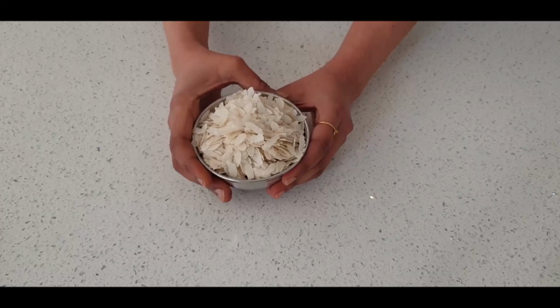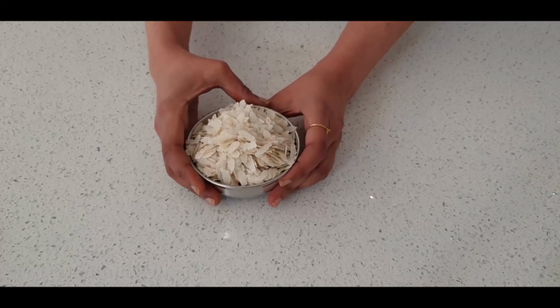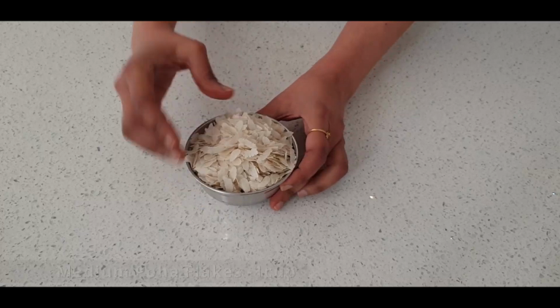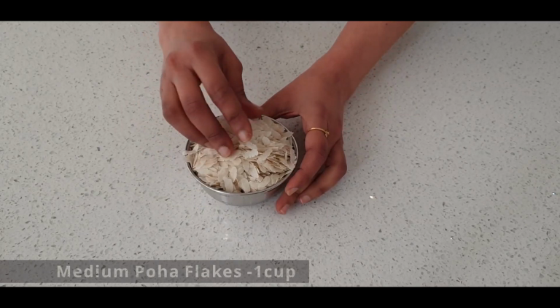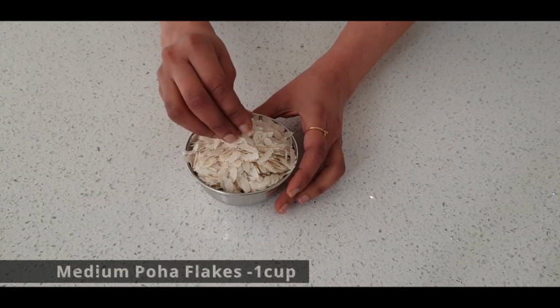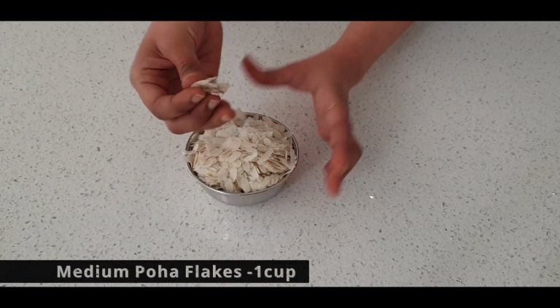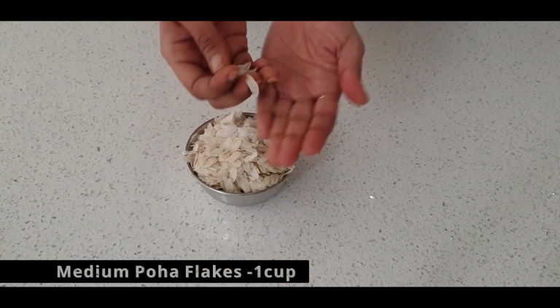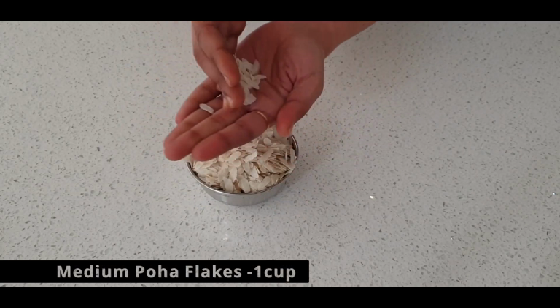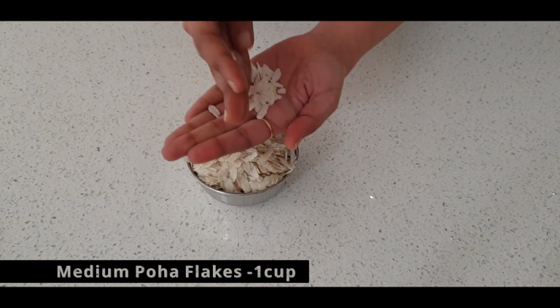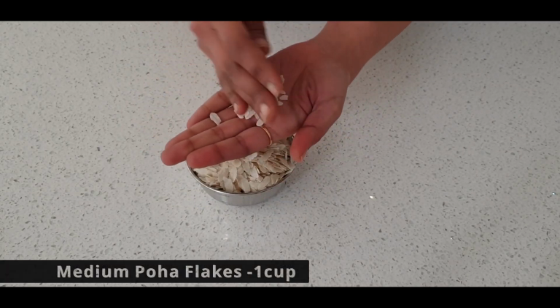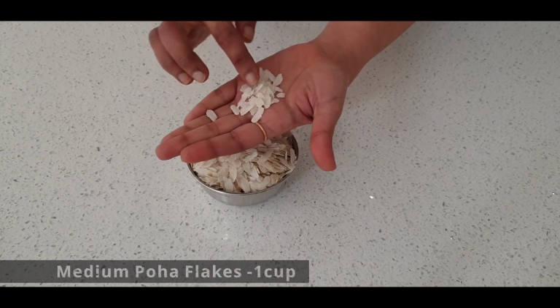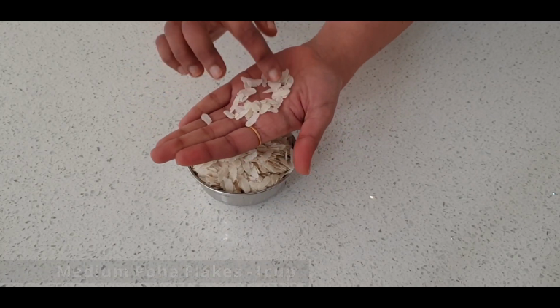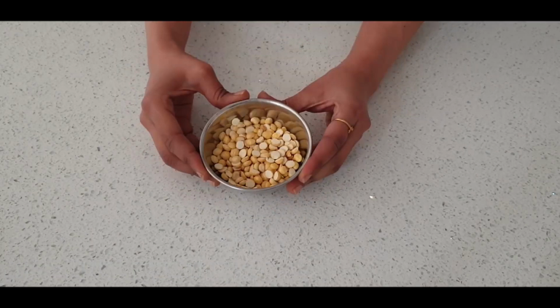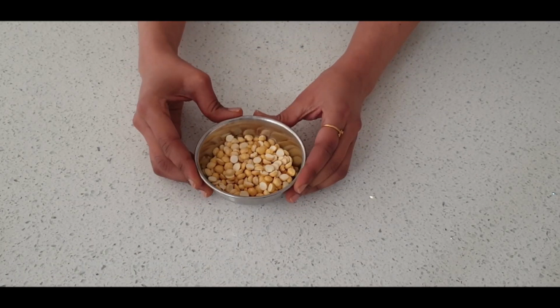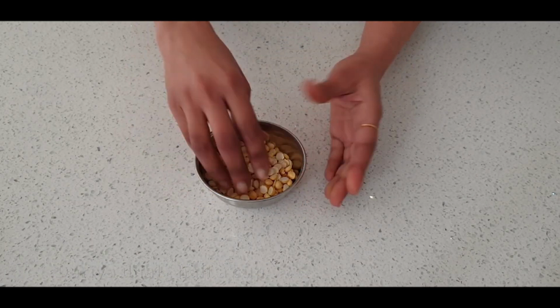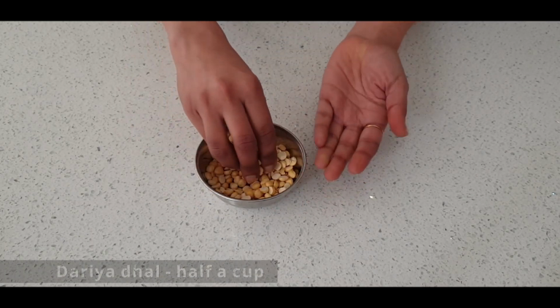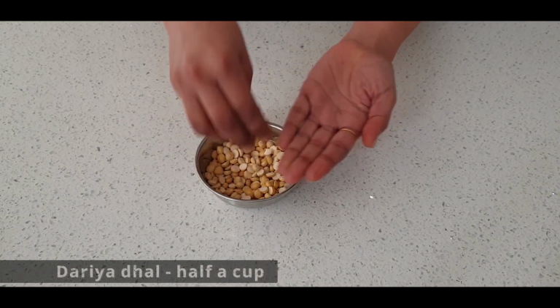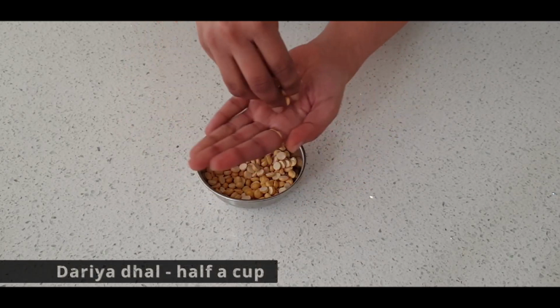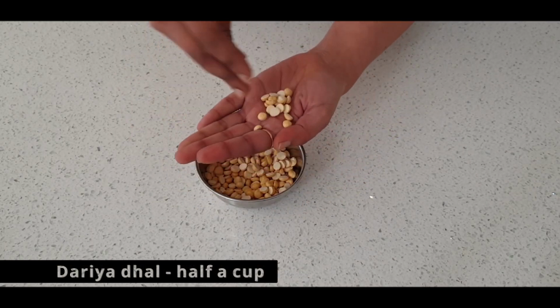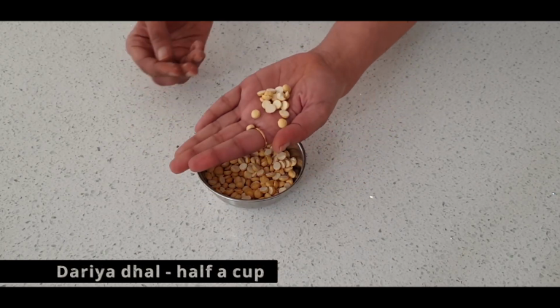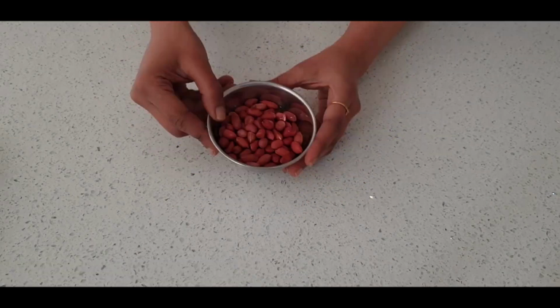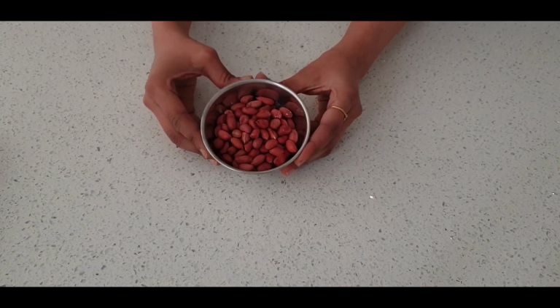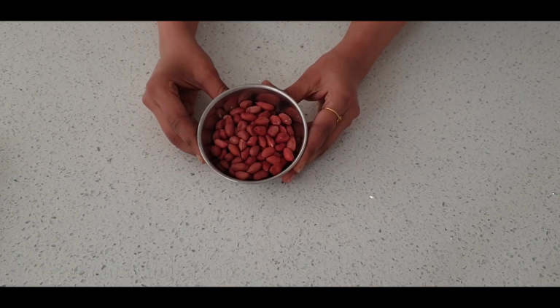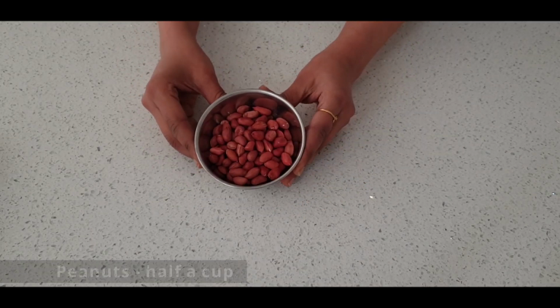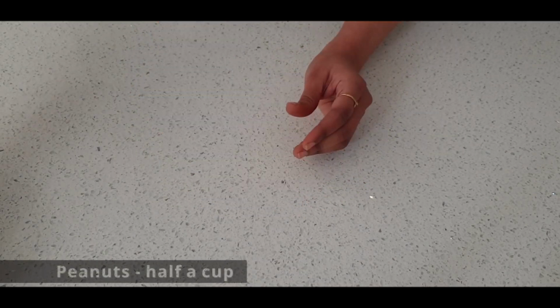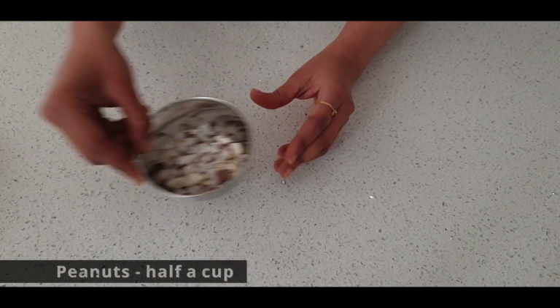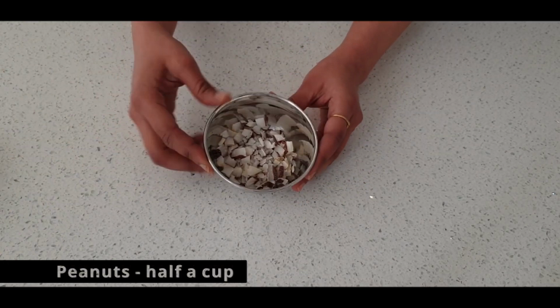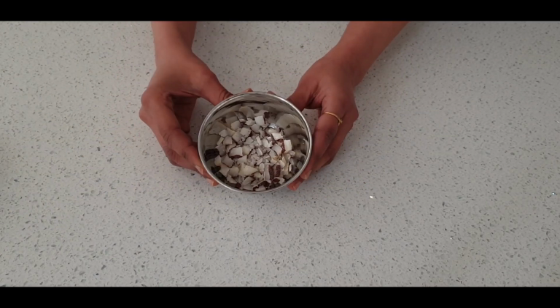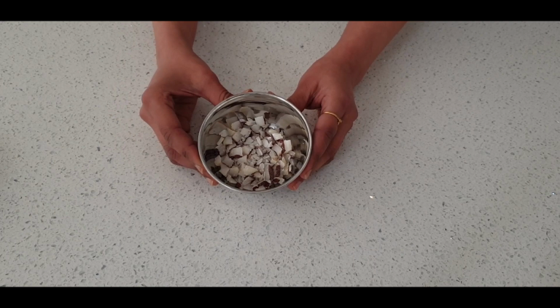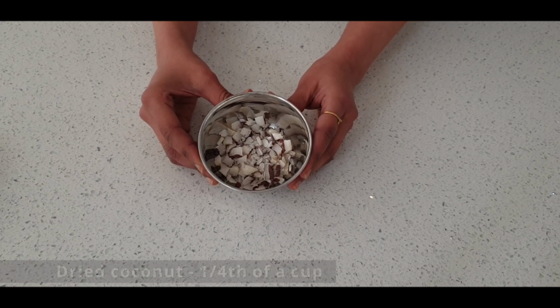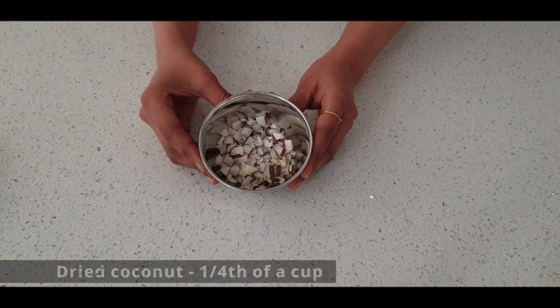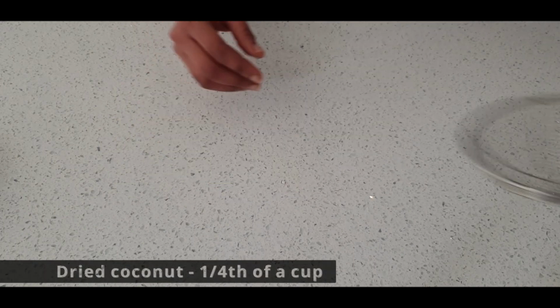Use medium poha flakes, split darya dal, peanuts, and chopped dried coconut.